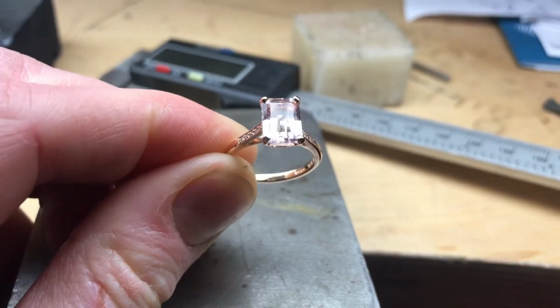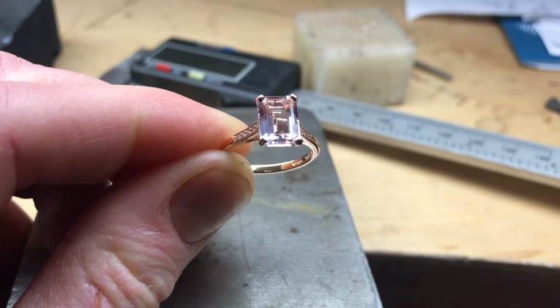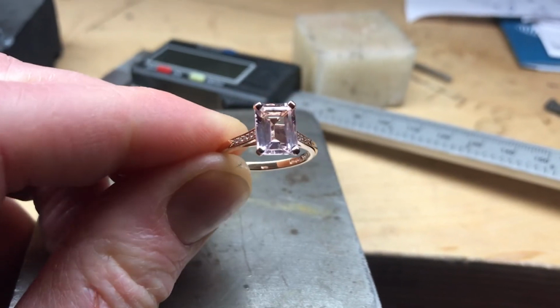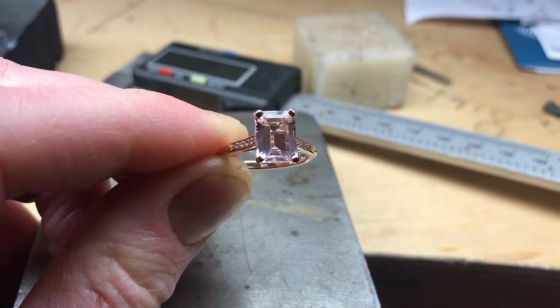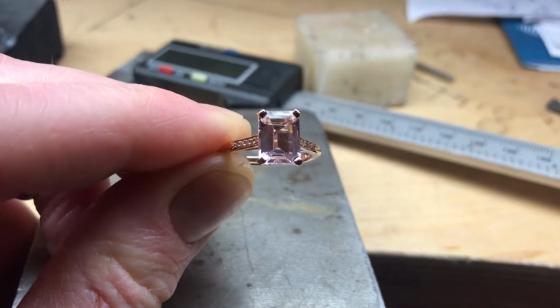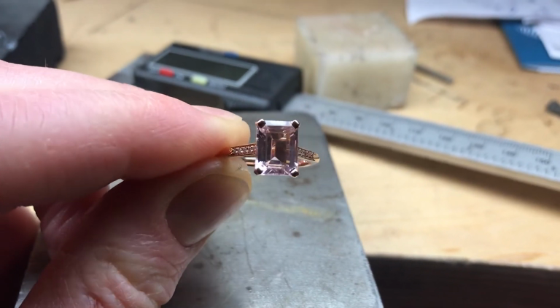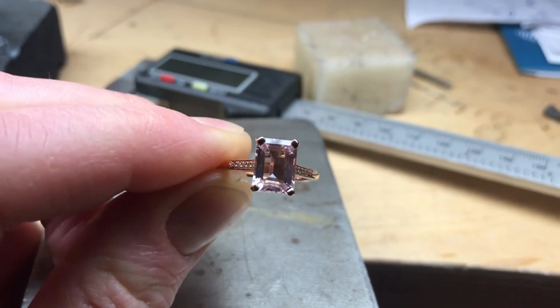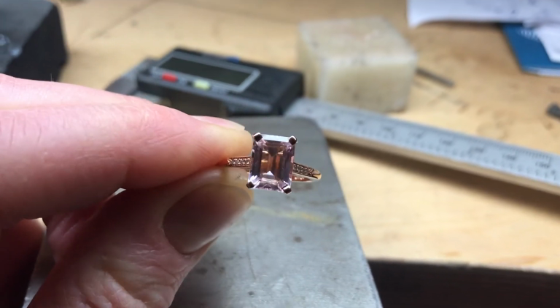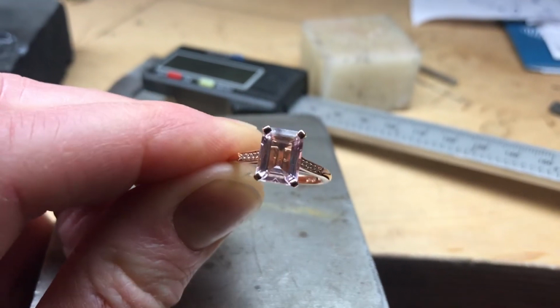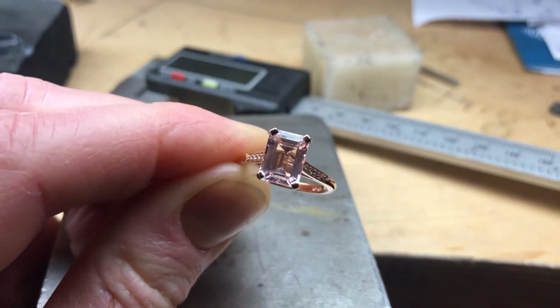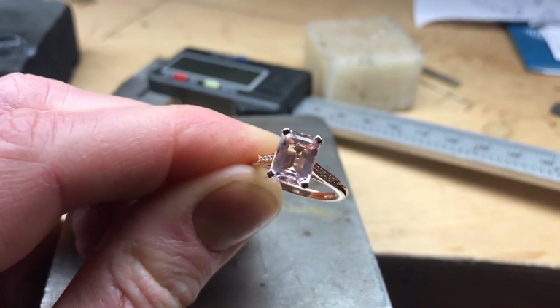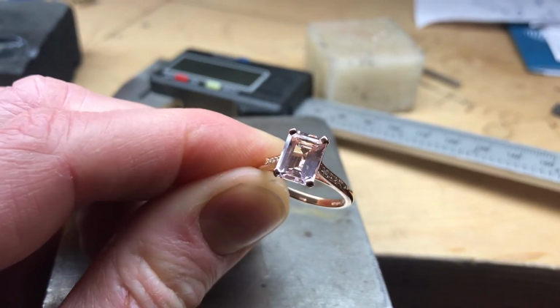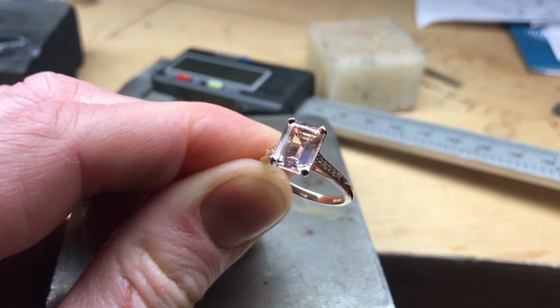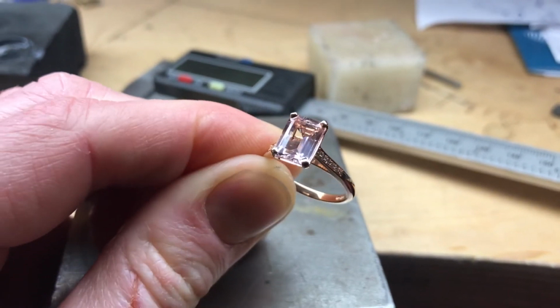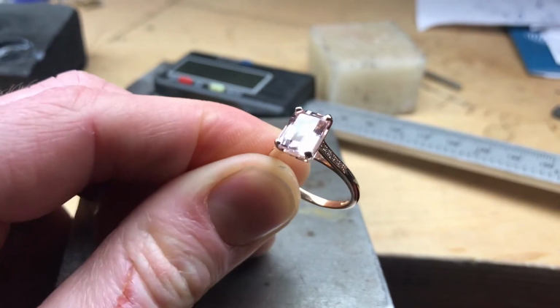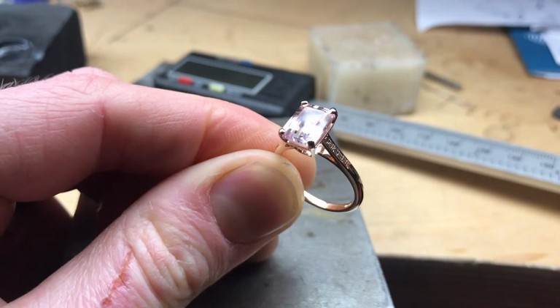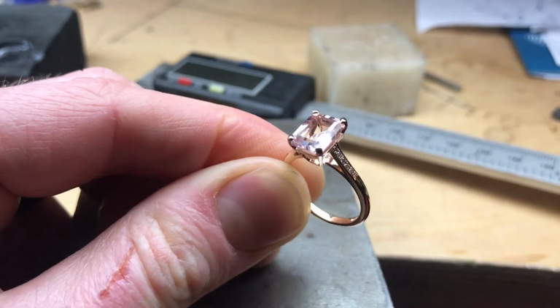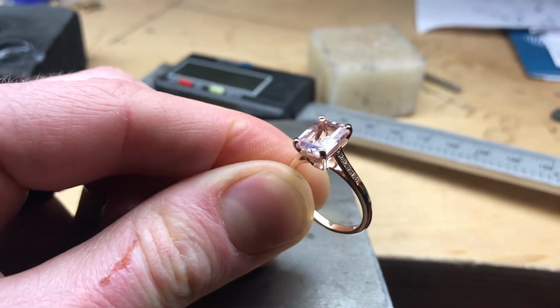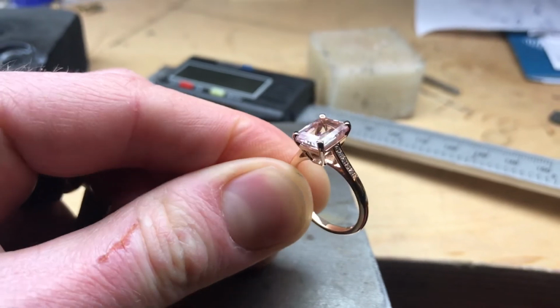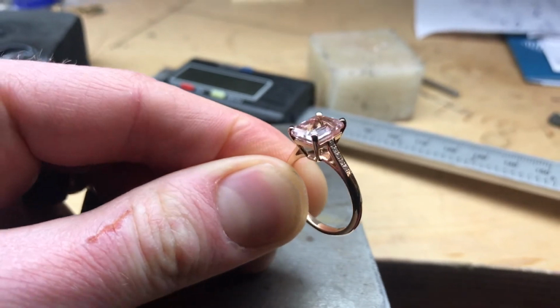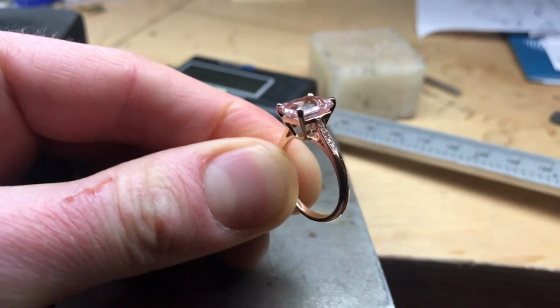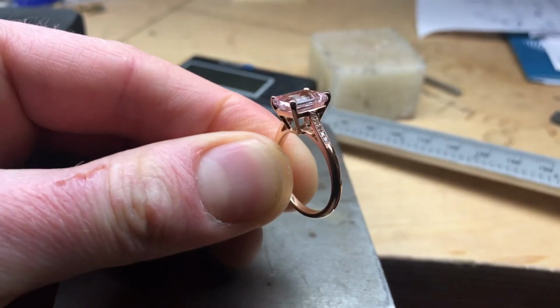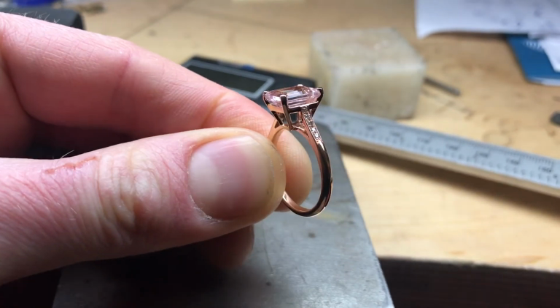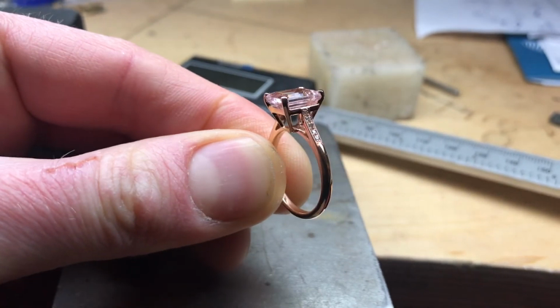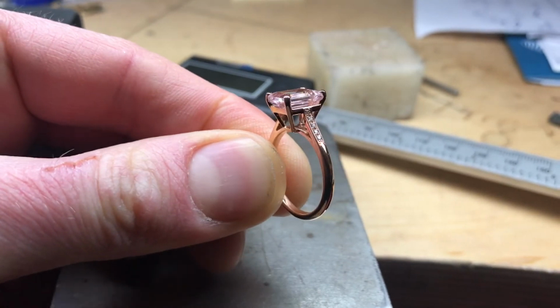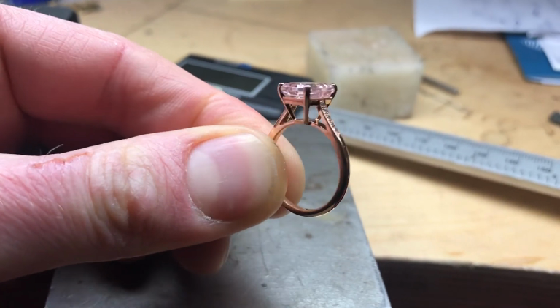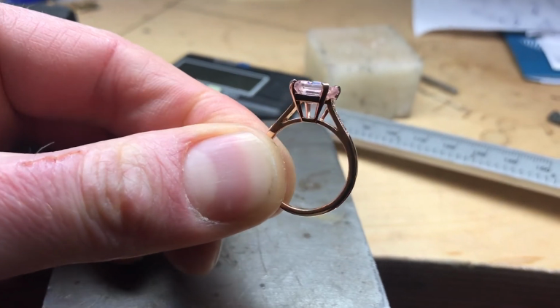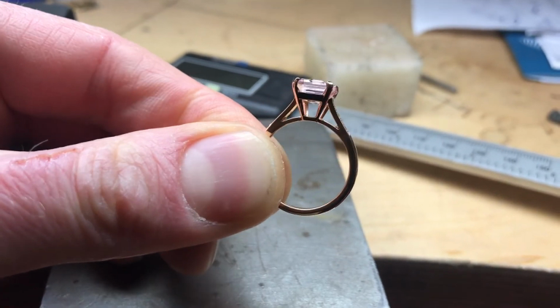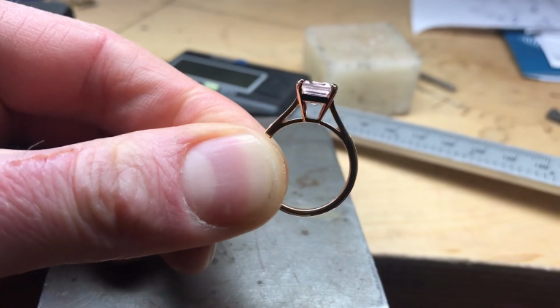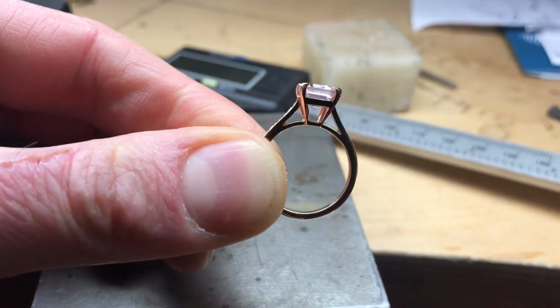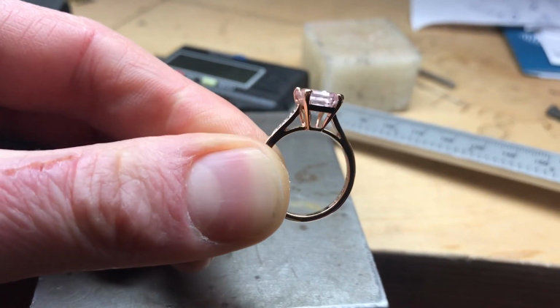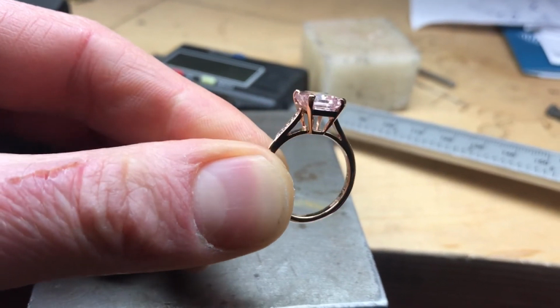You can view this ring and arrange an appointment by logging on to campbelljewelers.com.